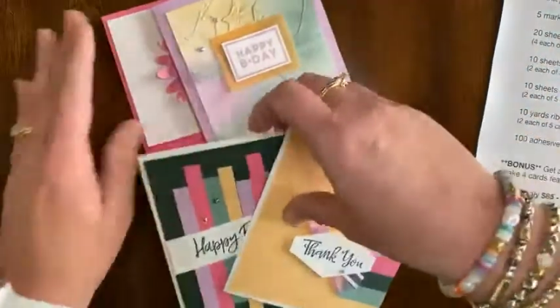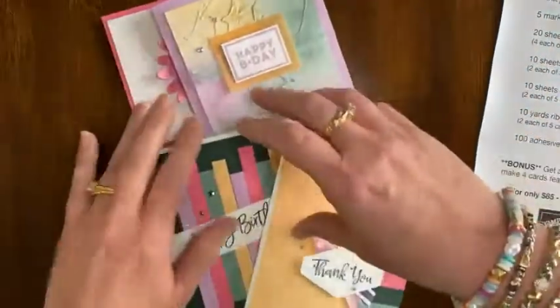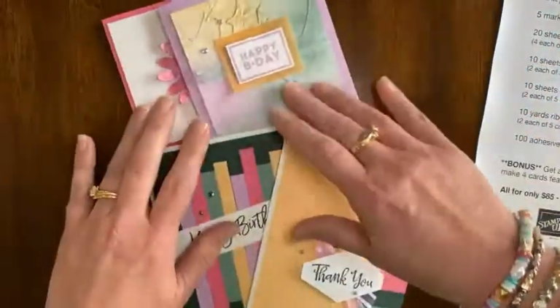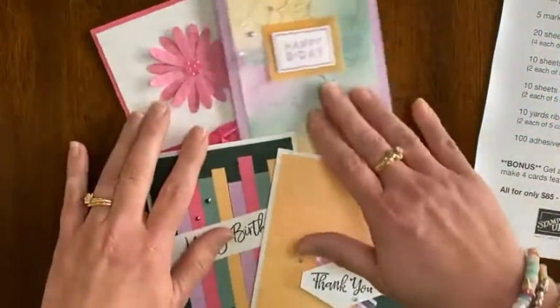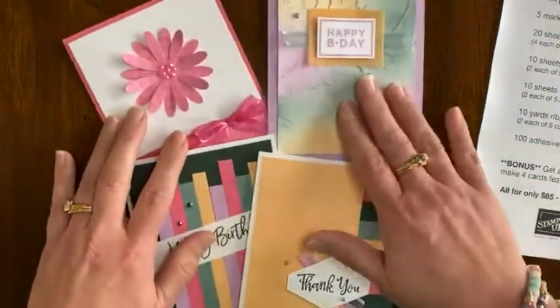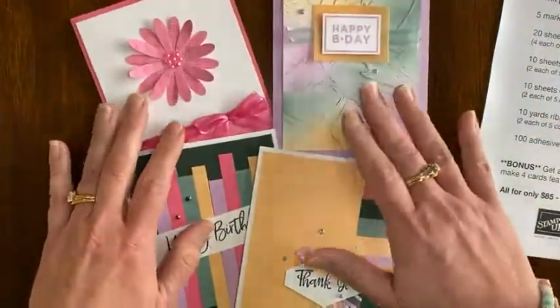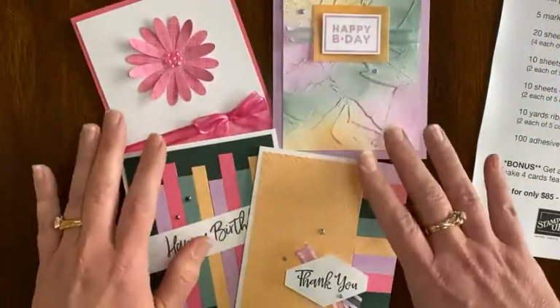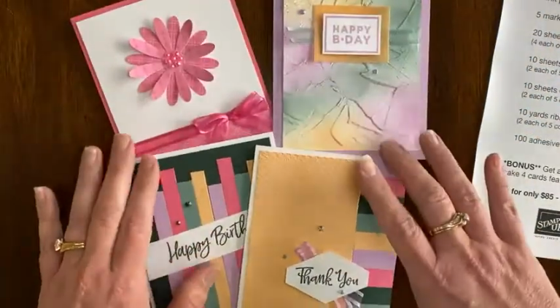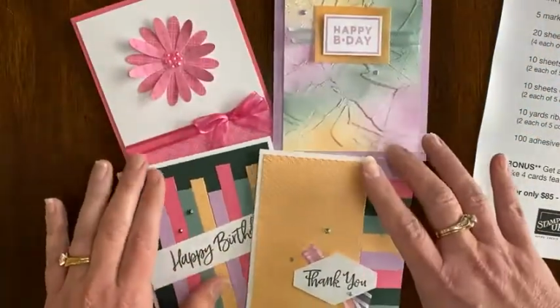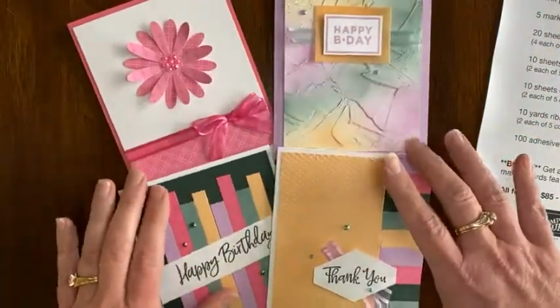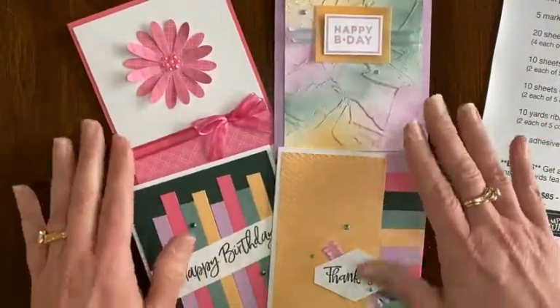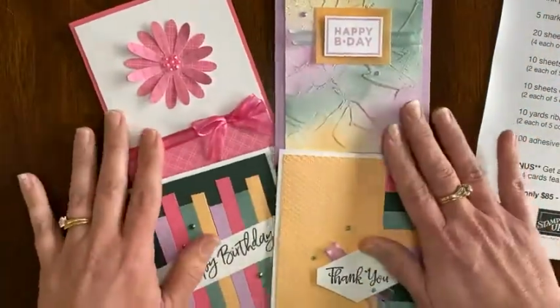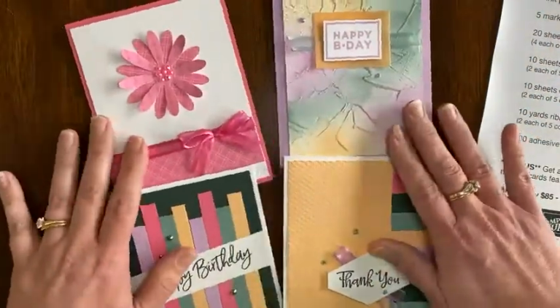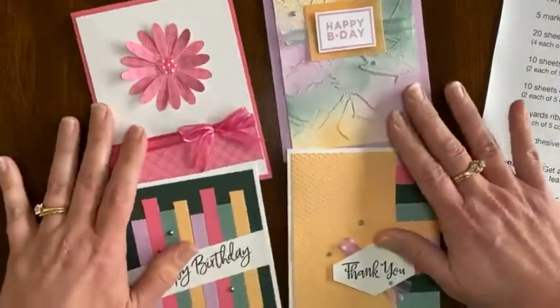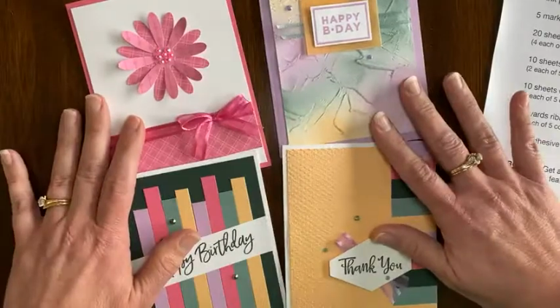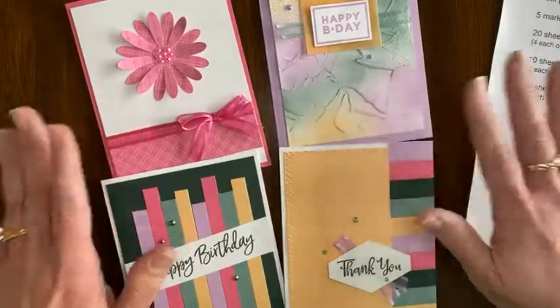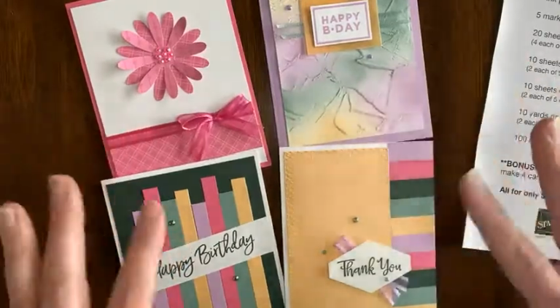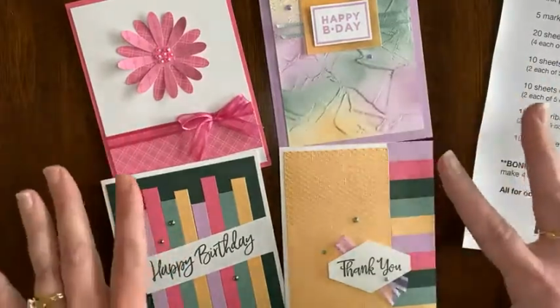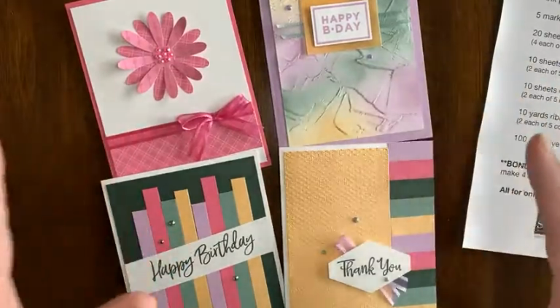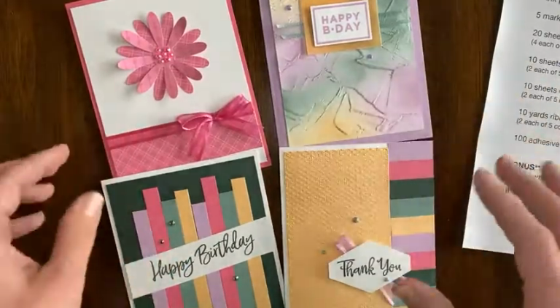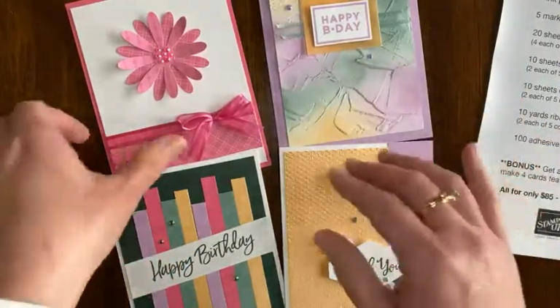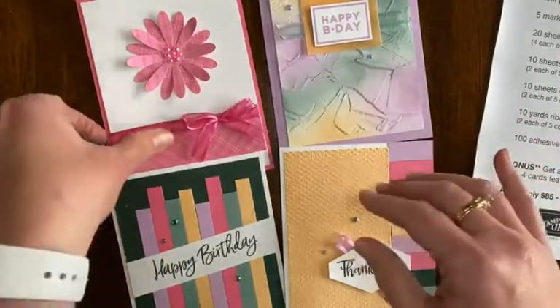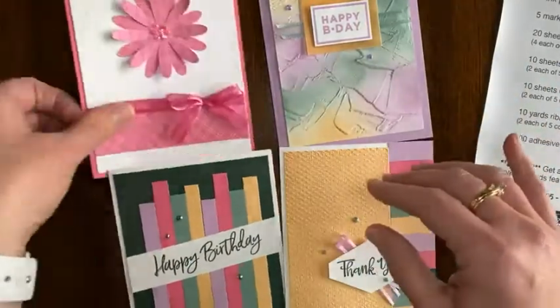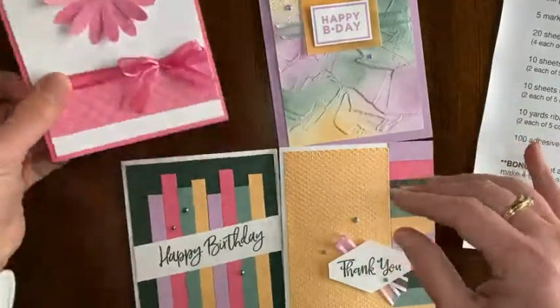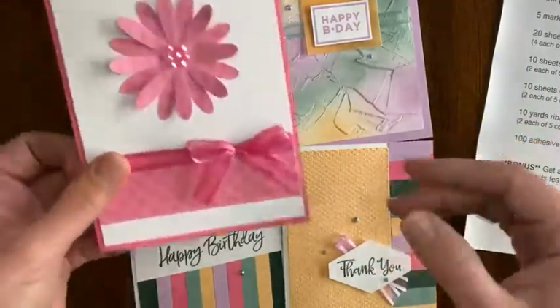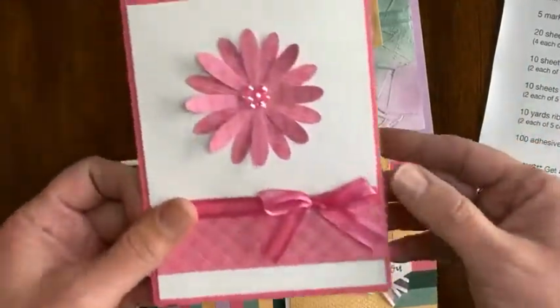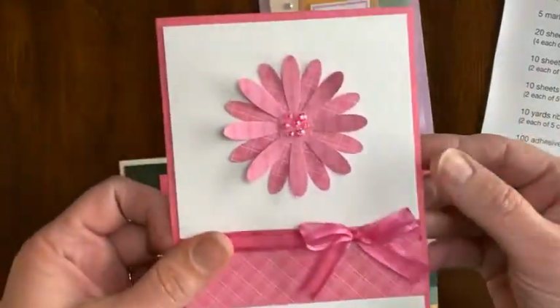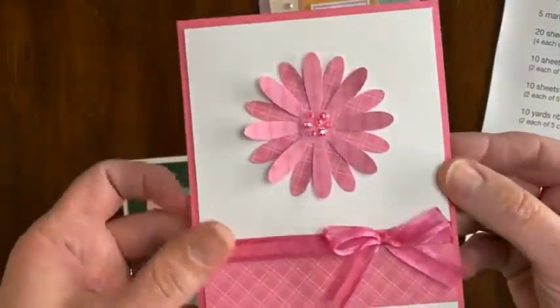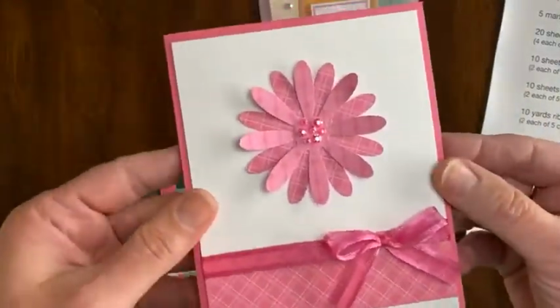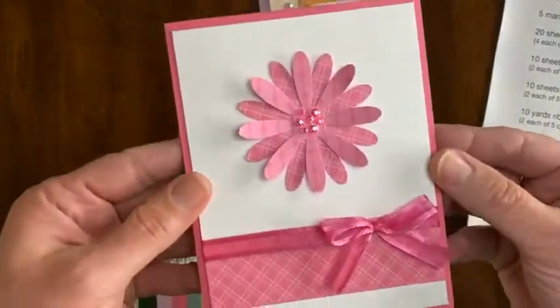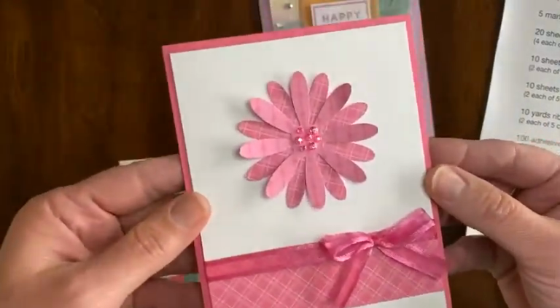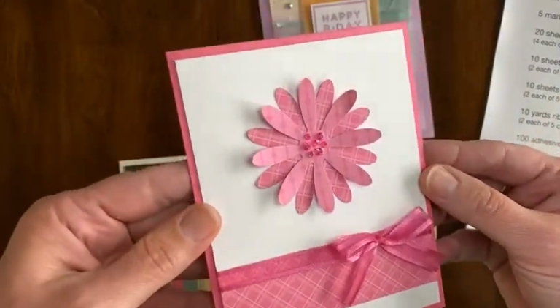And then the bonus — this is the bonus! You get the supplies and instructions to make these four cards that feature the new in-colors. Let me pull them up and talk you through each of them.